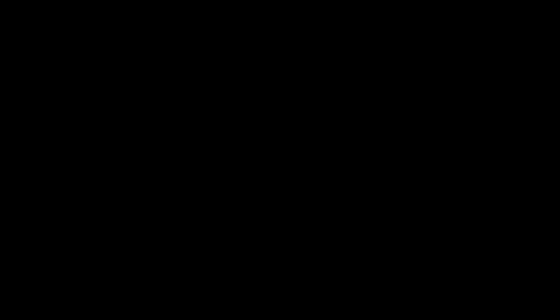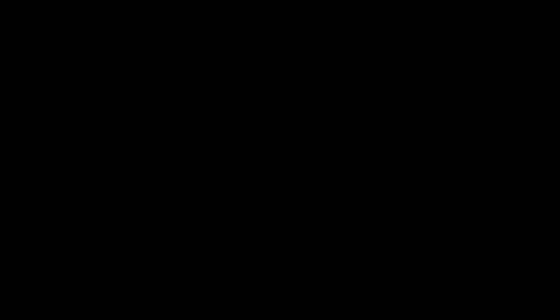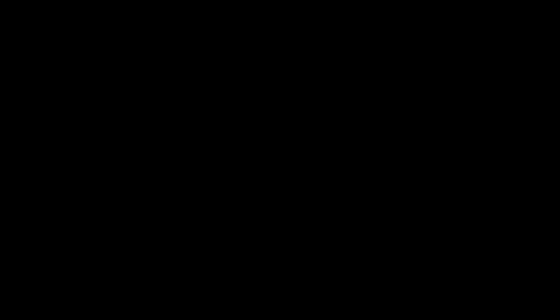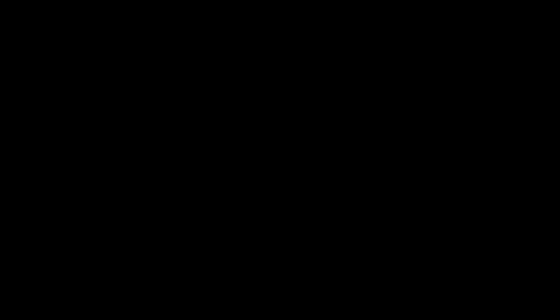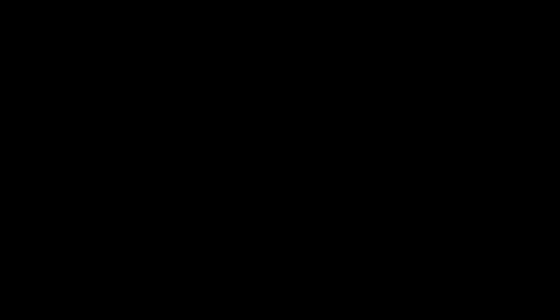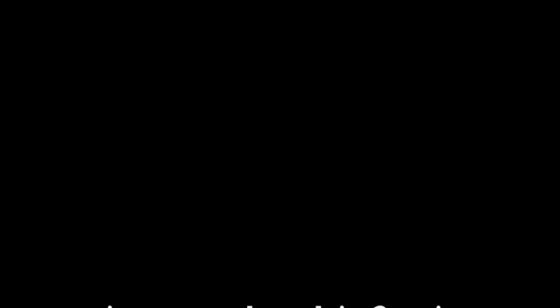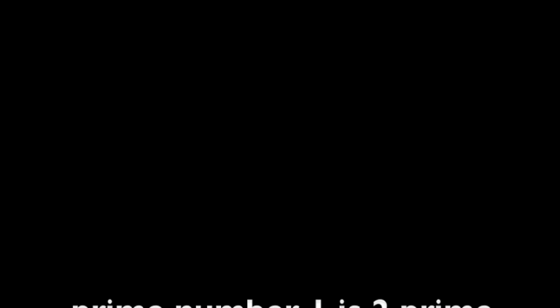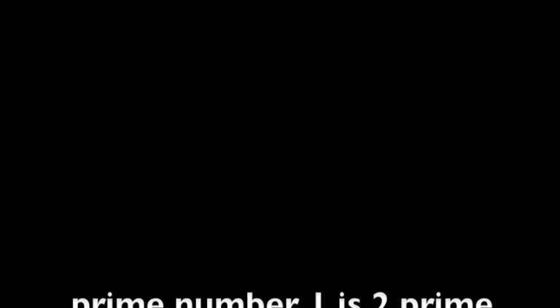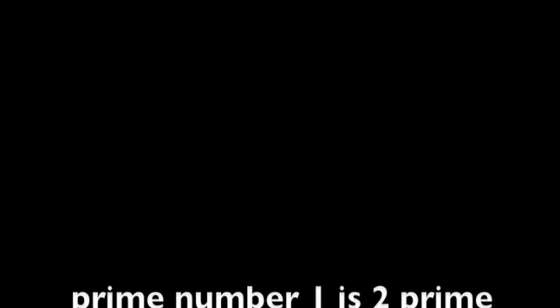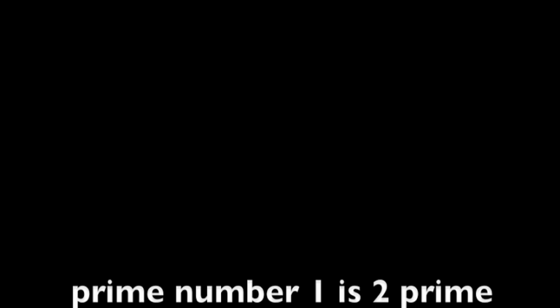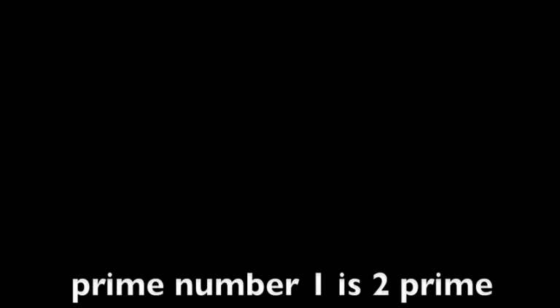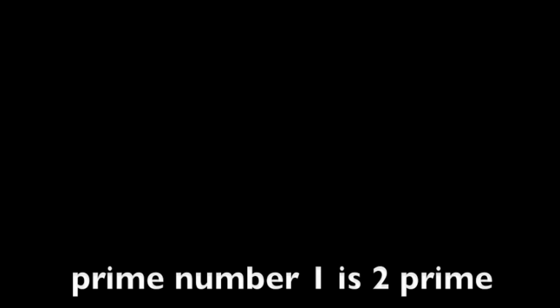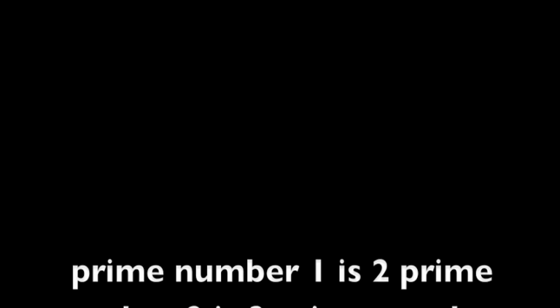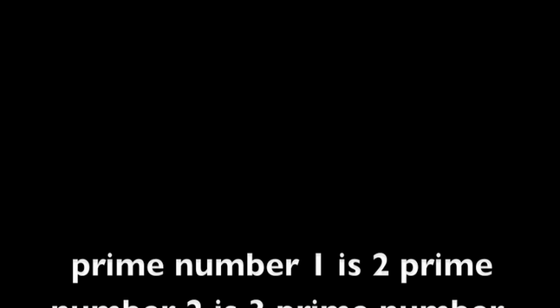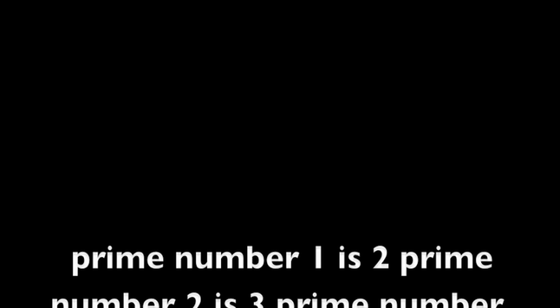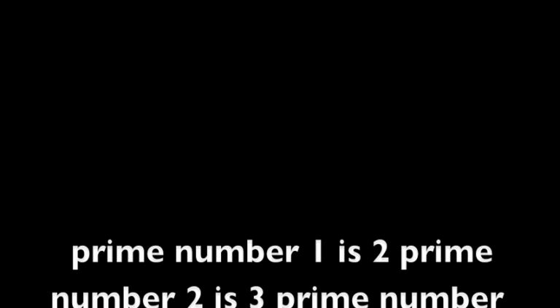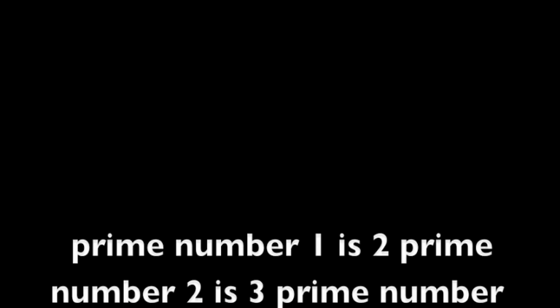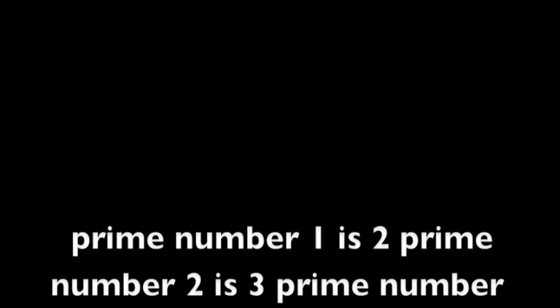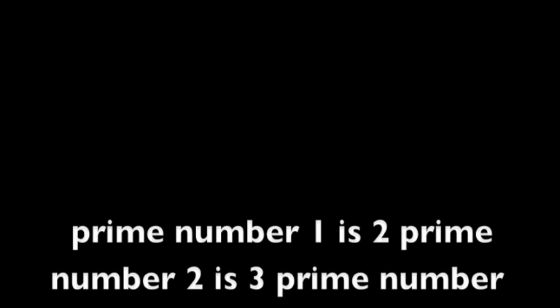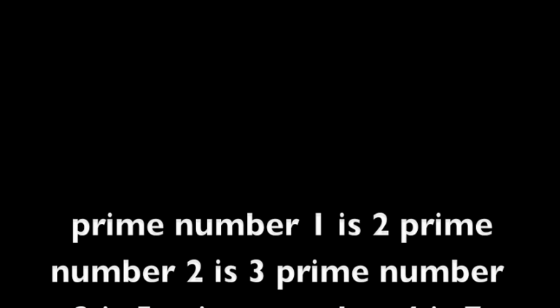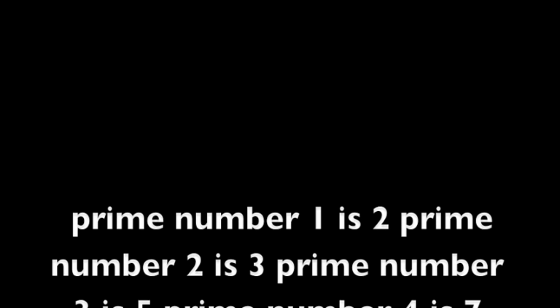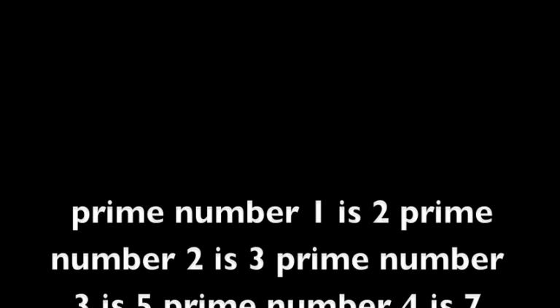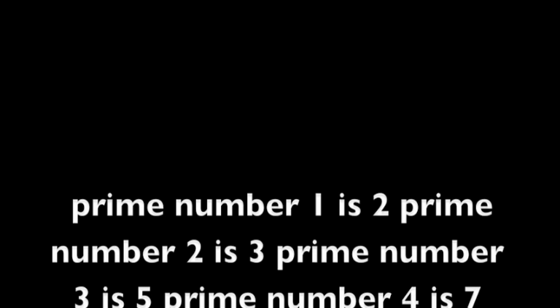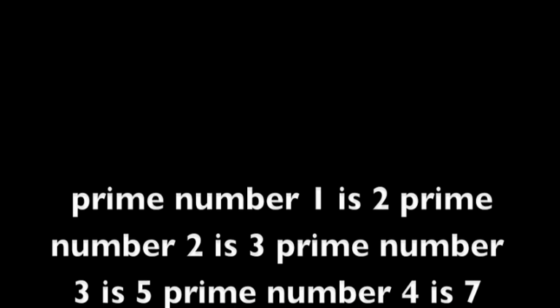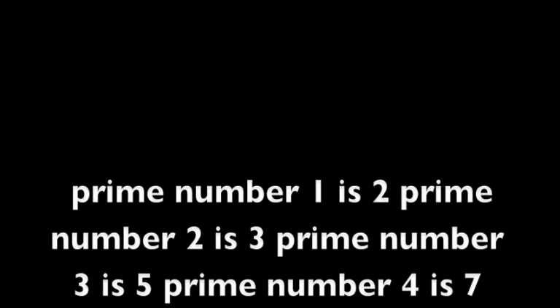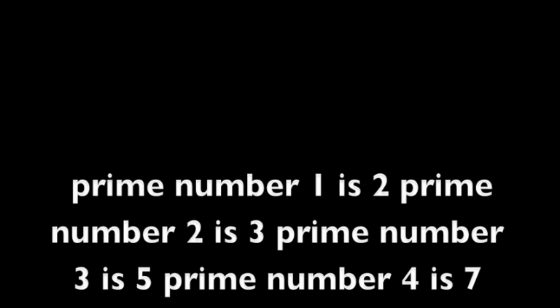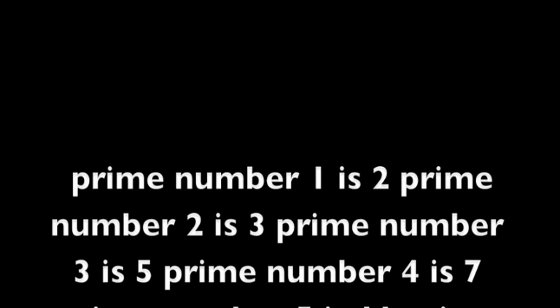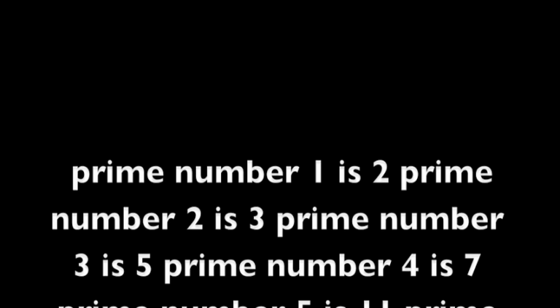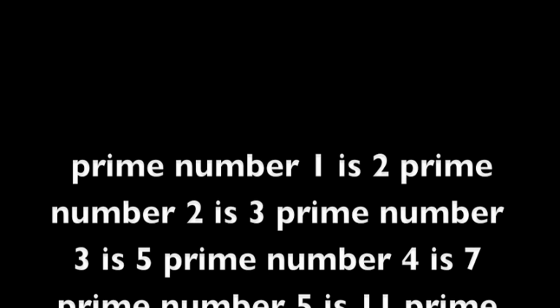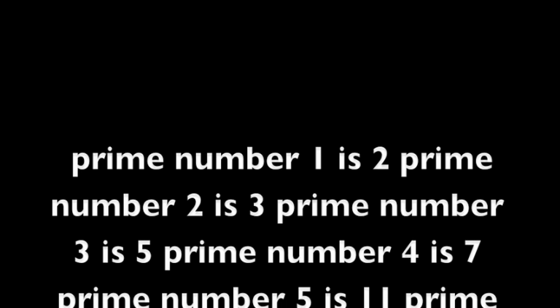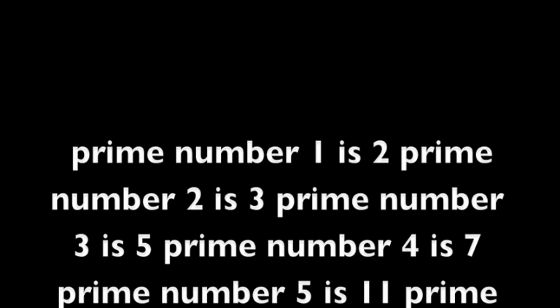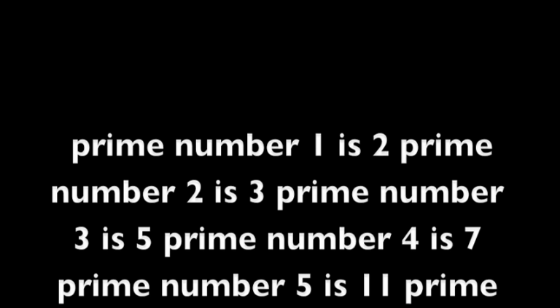Prime number 1 is 2. Prime number 2 is 3. Prime number 3 is 5. Prime number 4 is 7. Prime number 5 is 11.